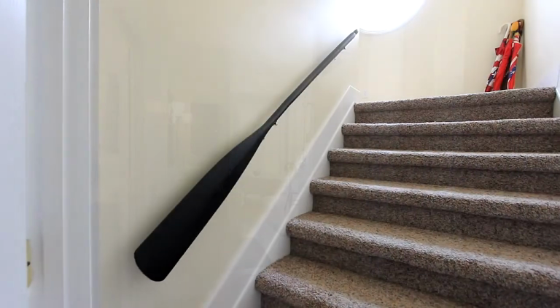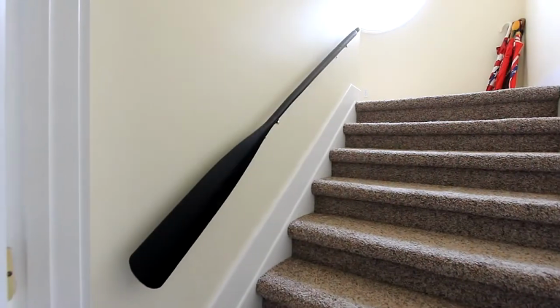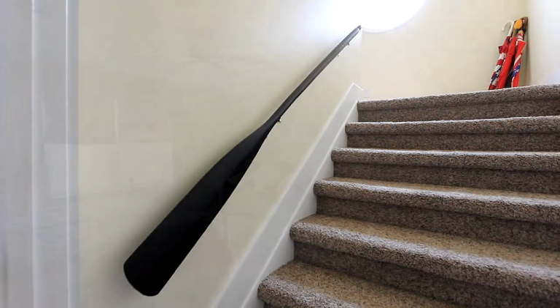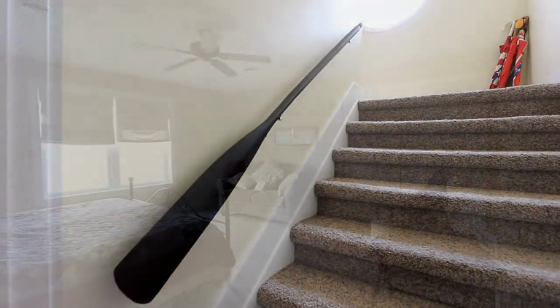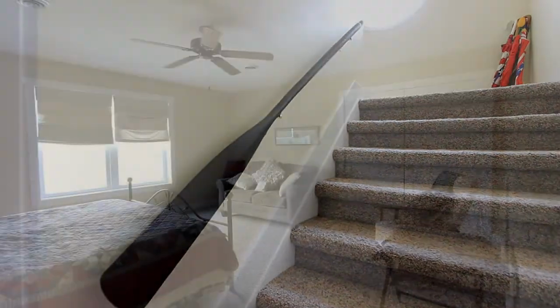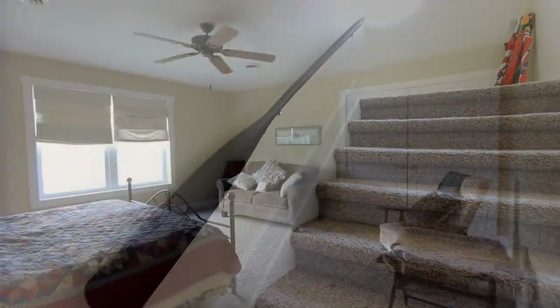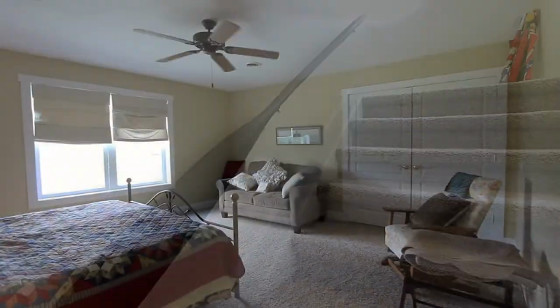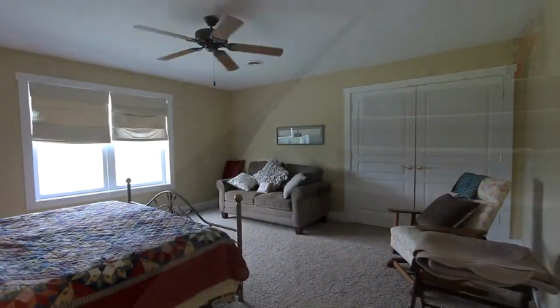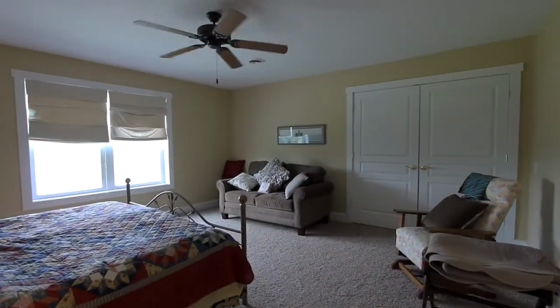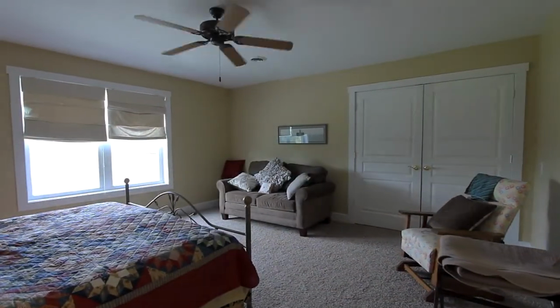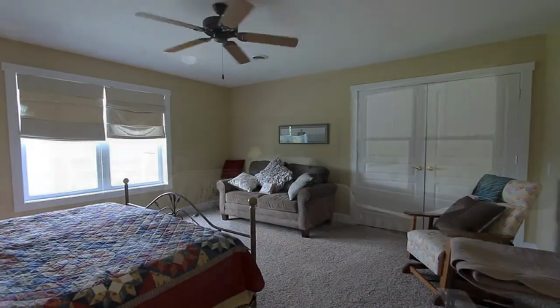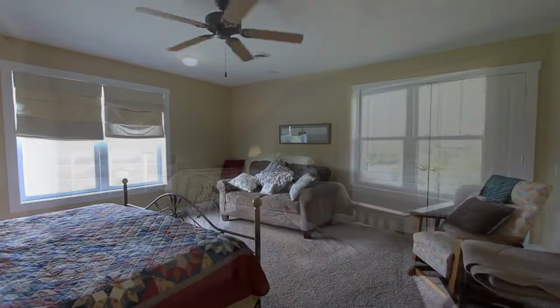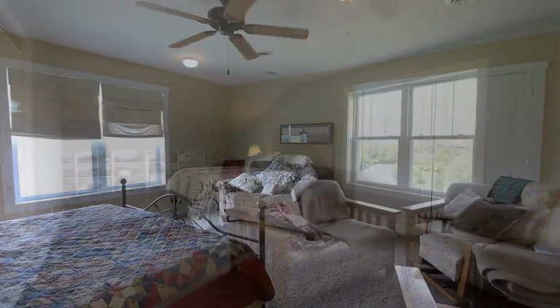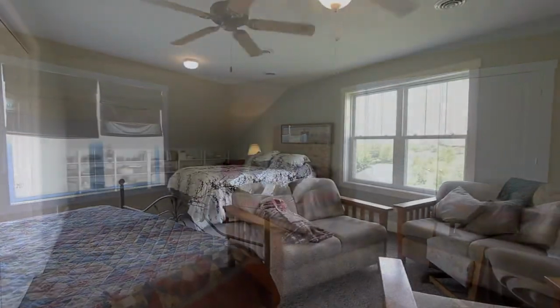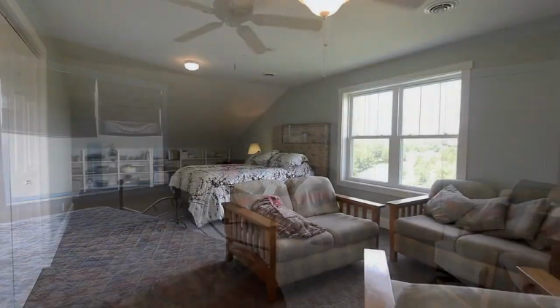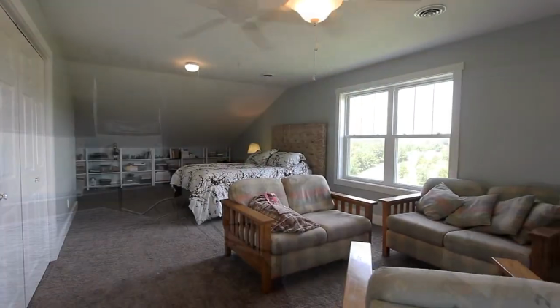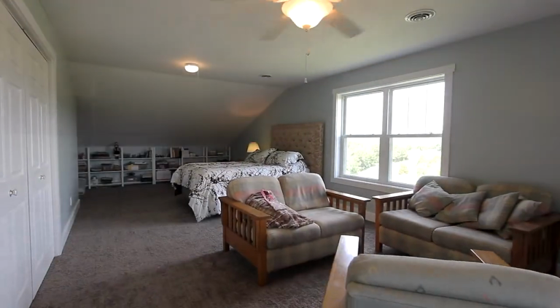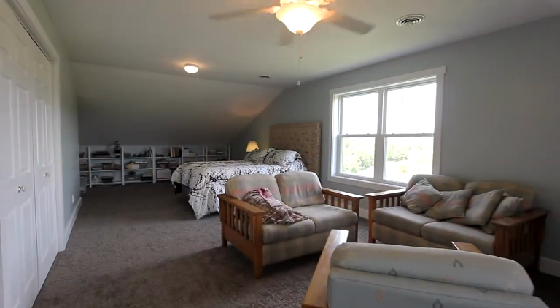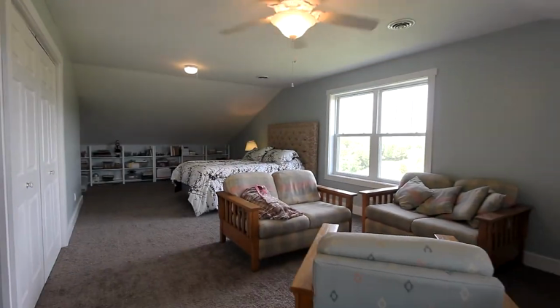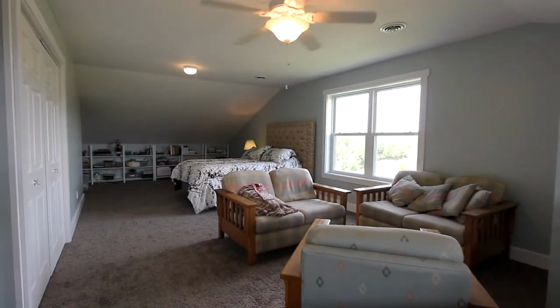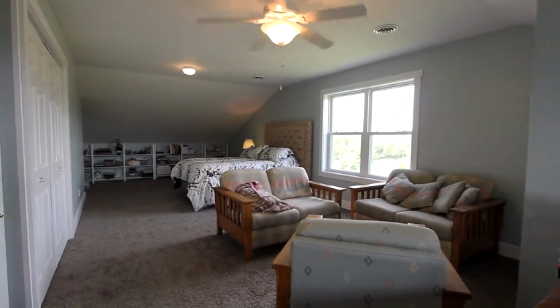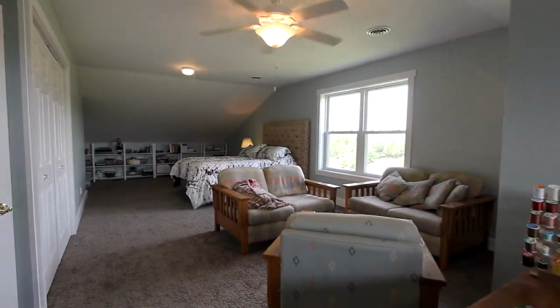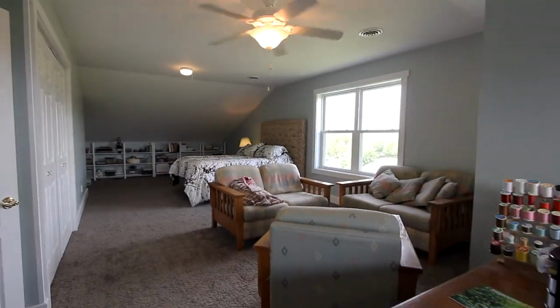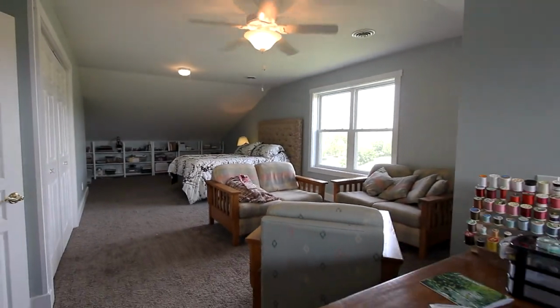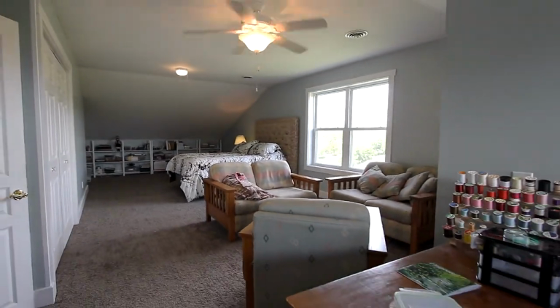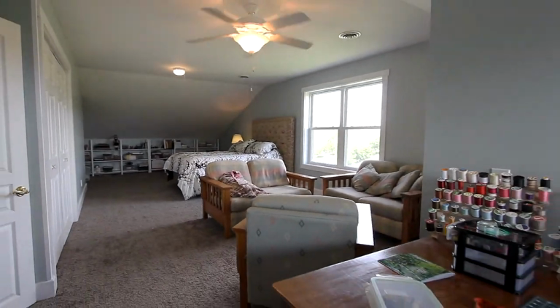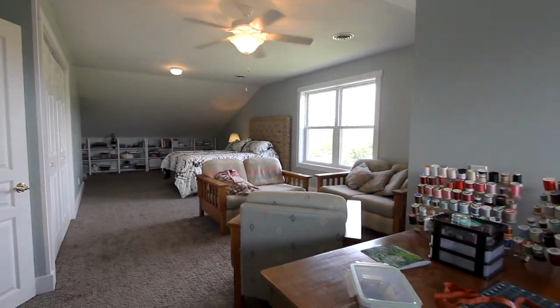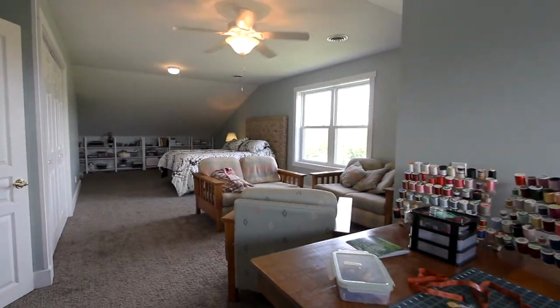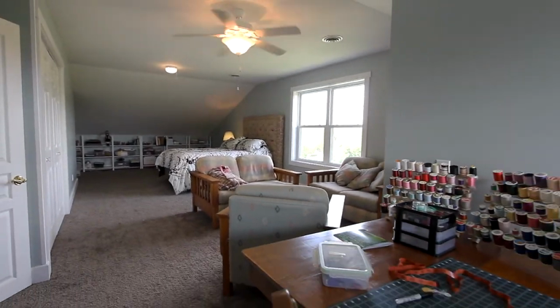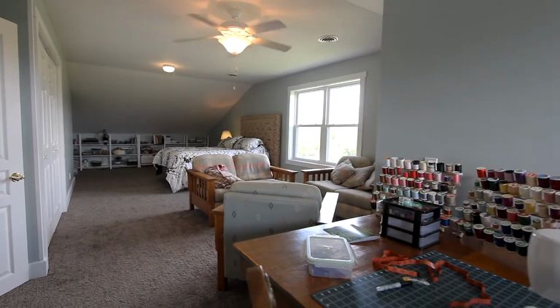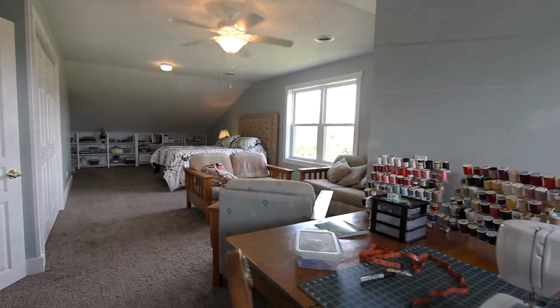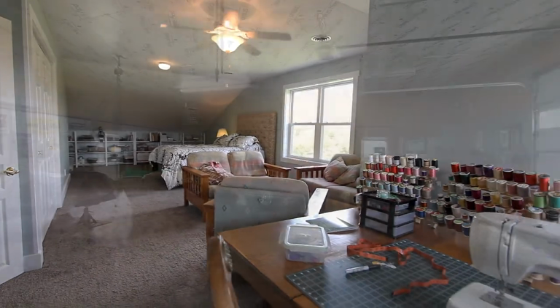Upstairs, your two additional bedrooms offer plenty of privacy, with ideal craft and hobby areas.